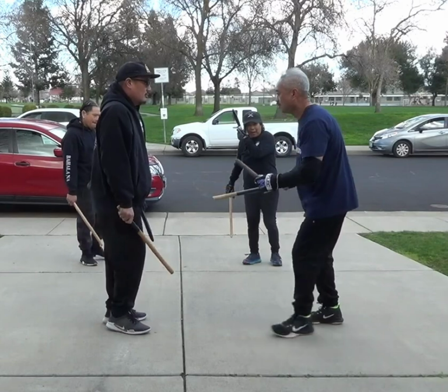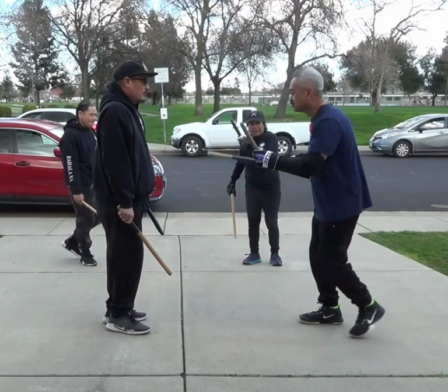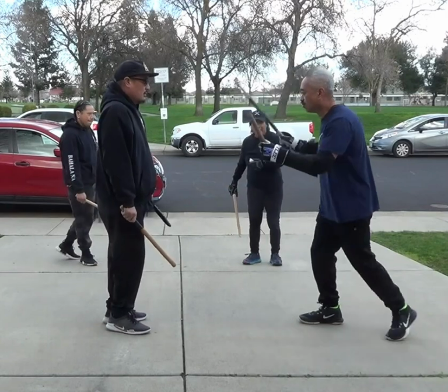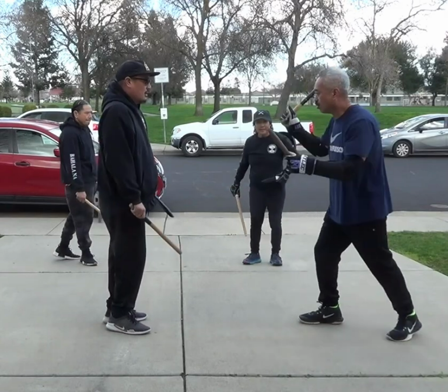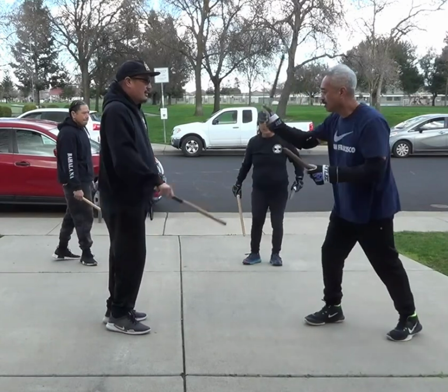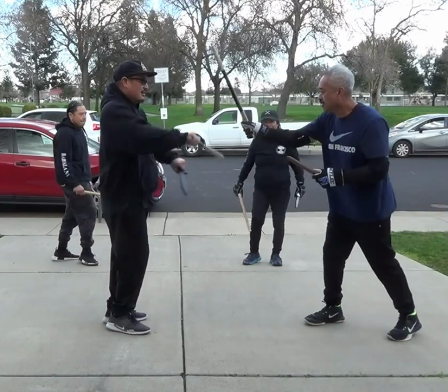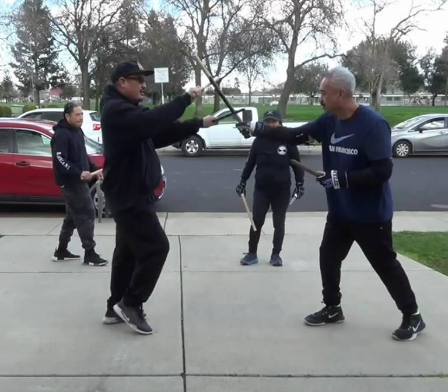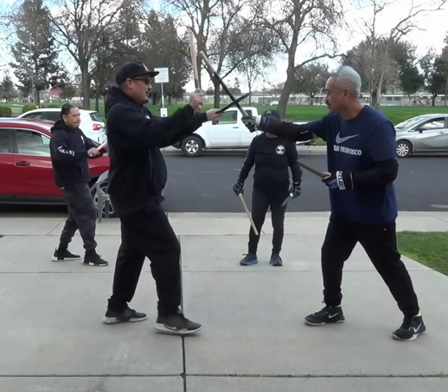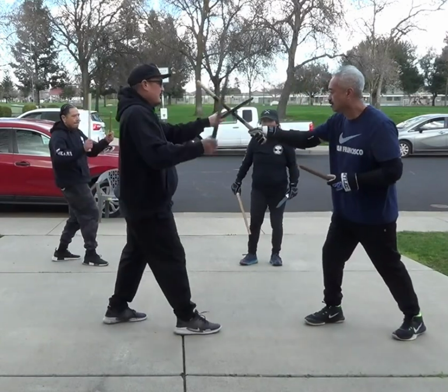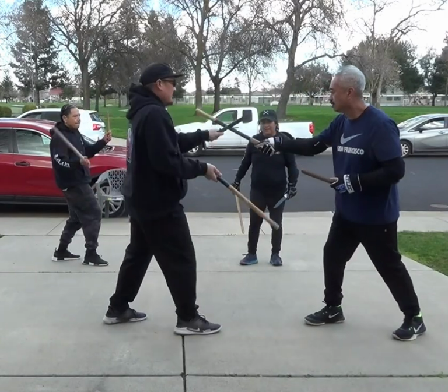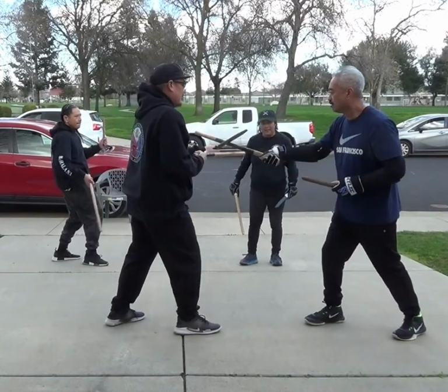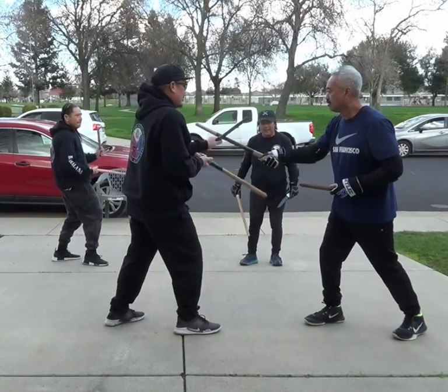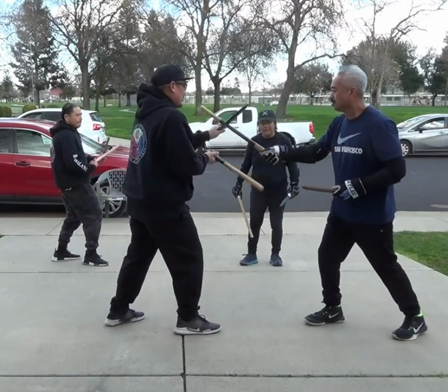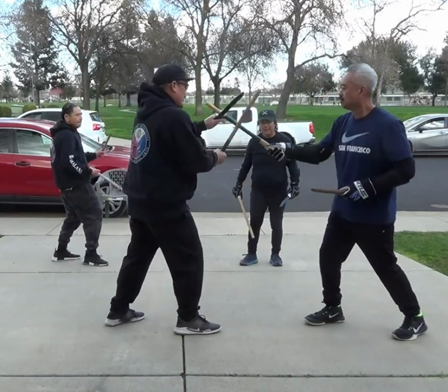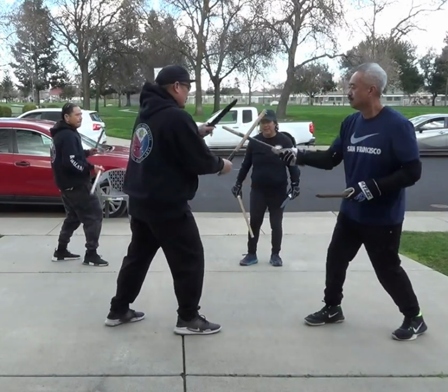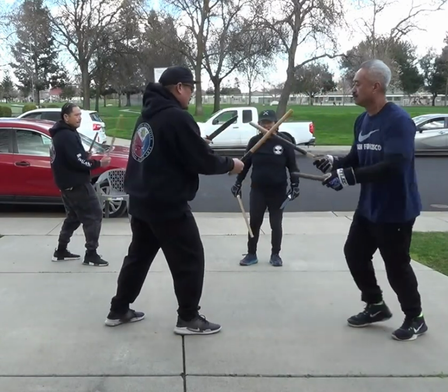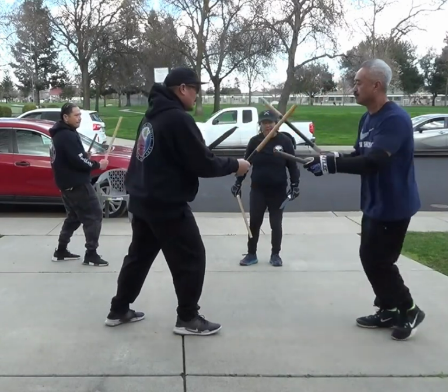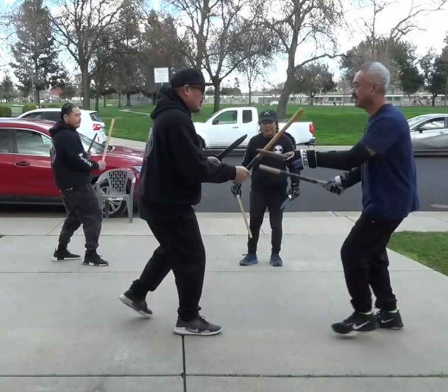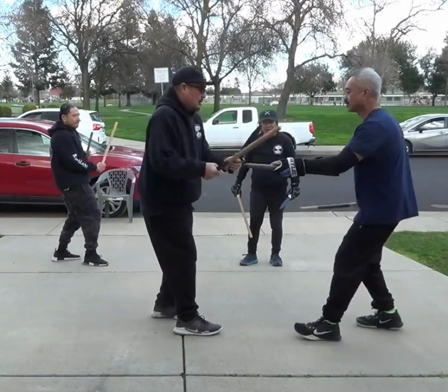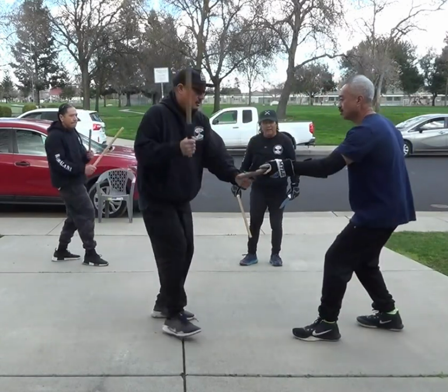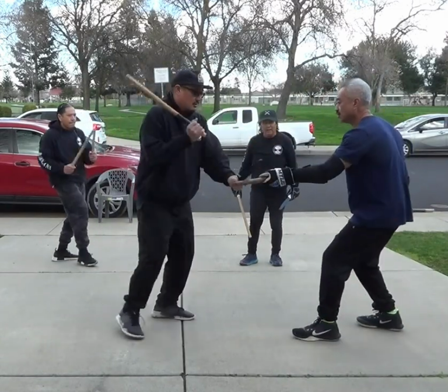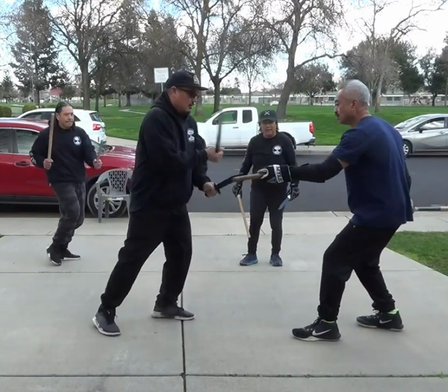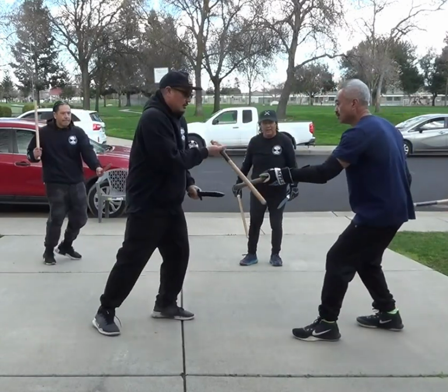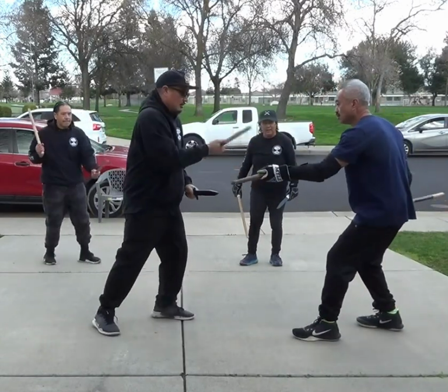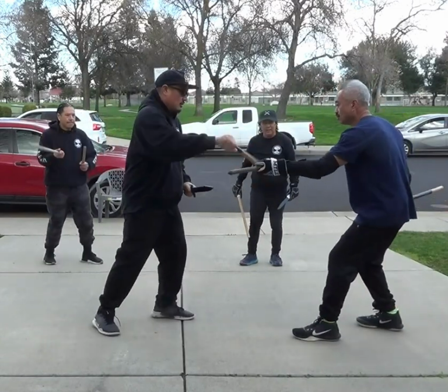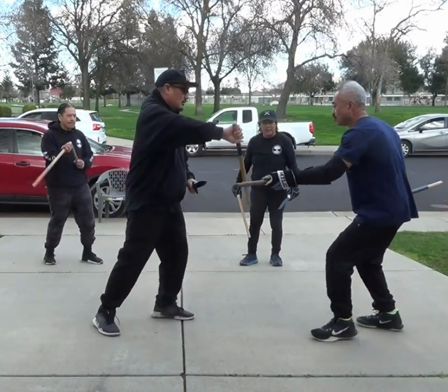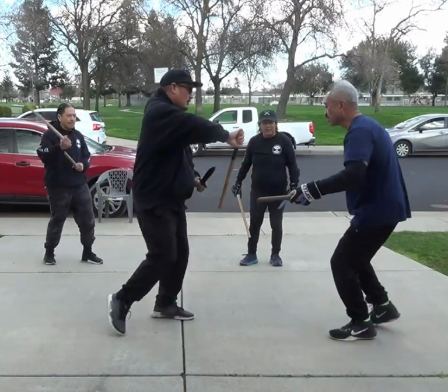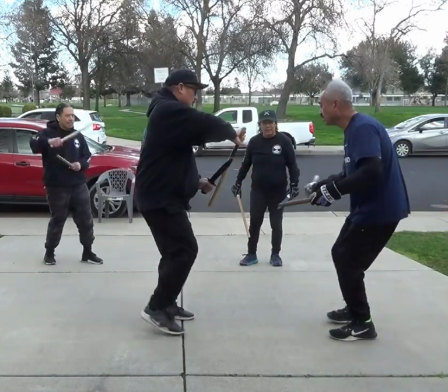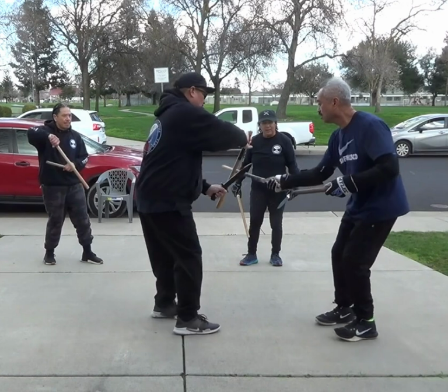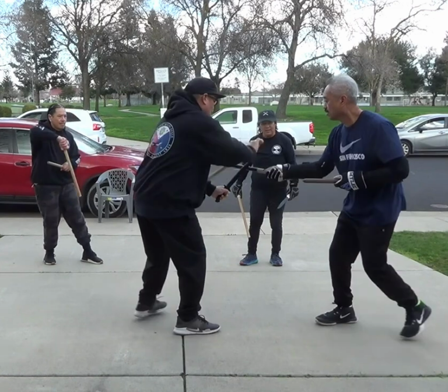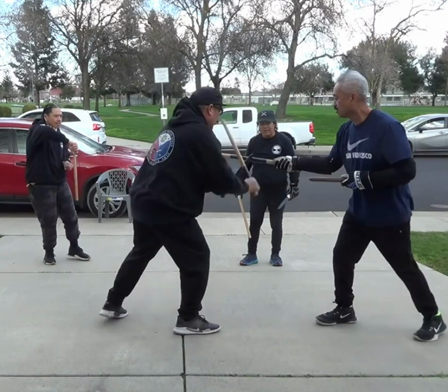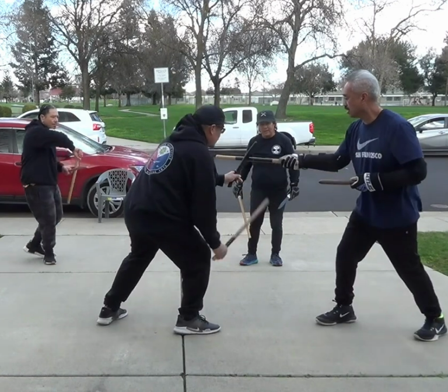So one, two, three, dagger, three, okay.